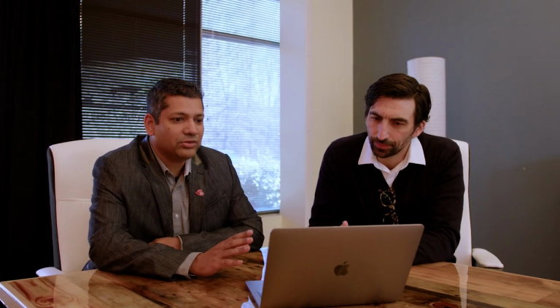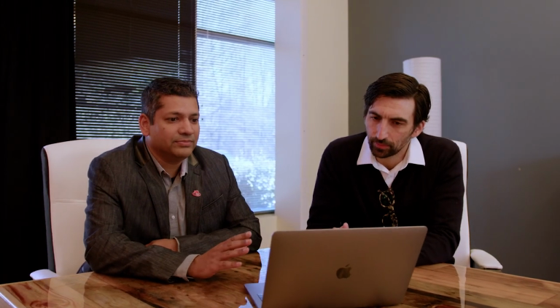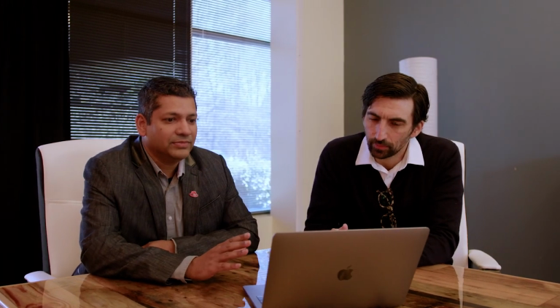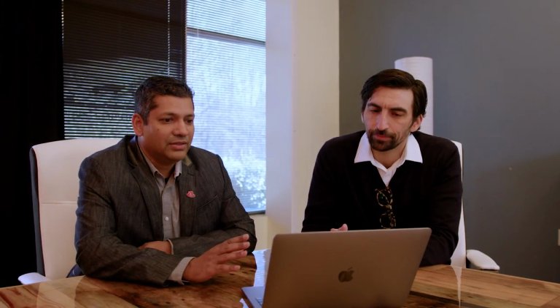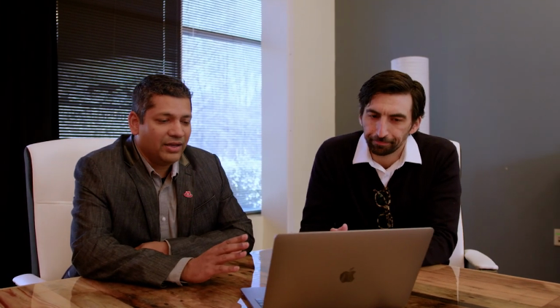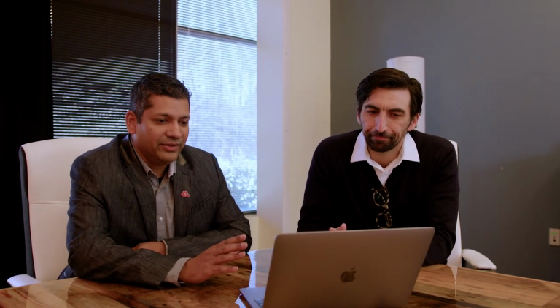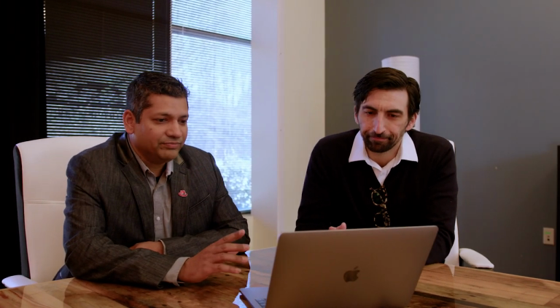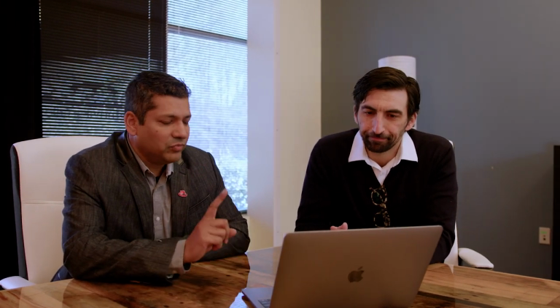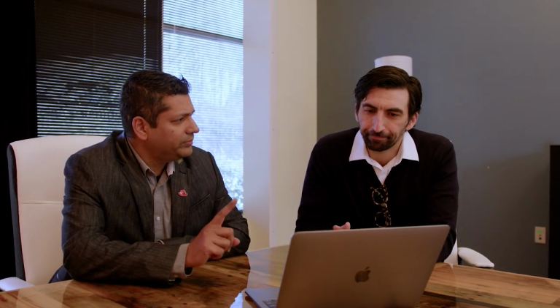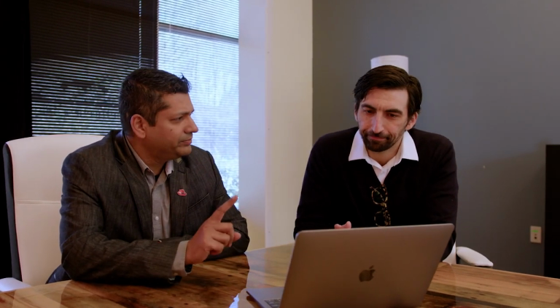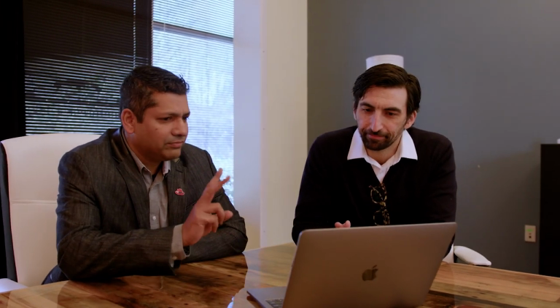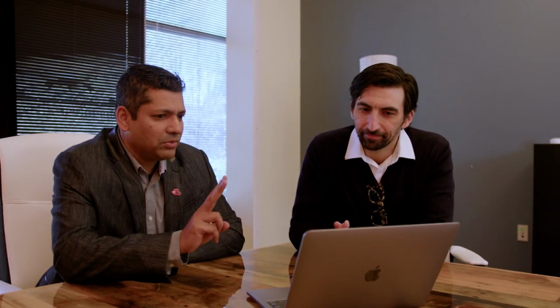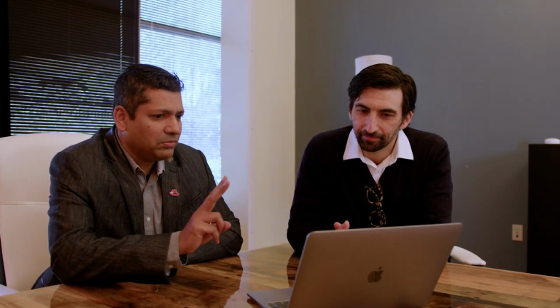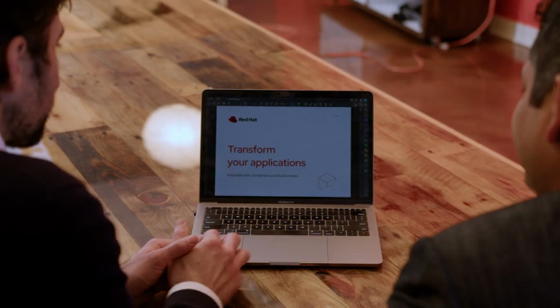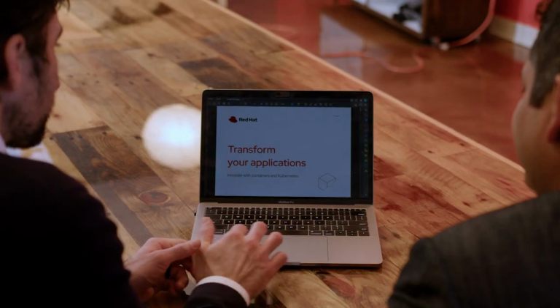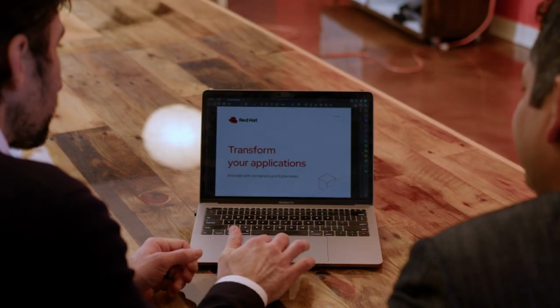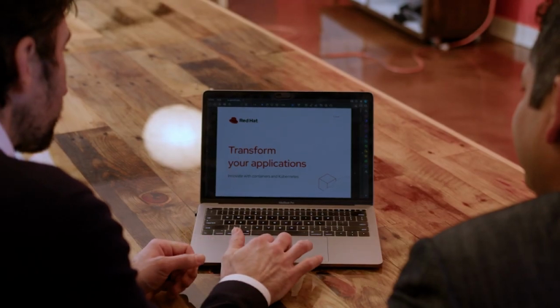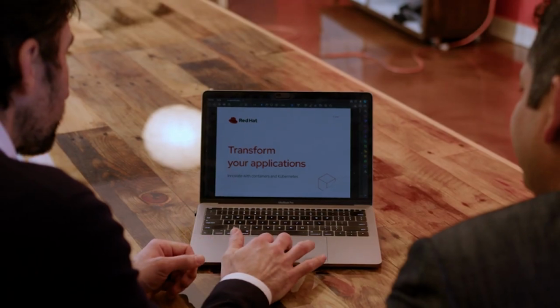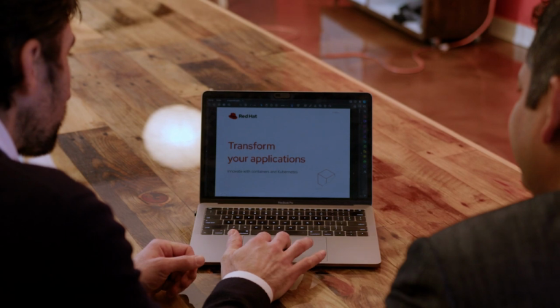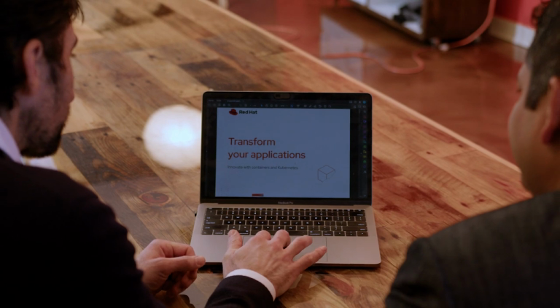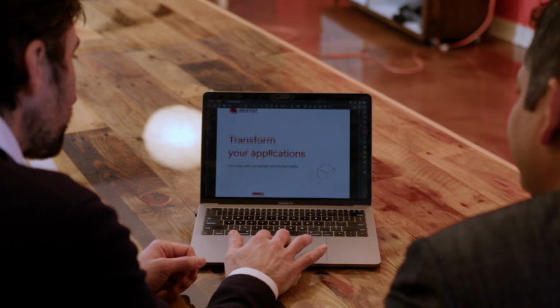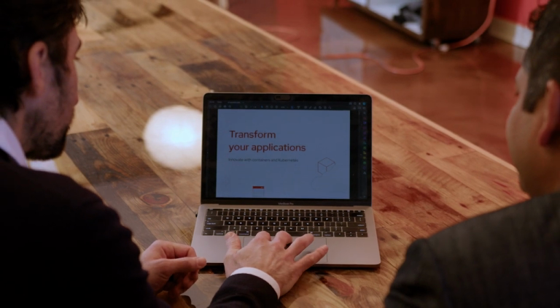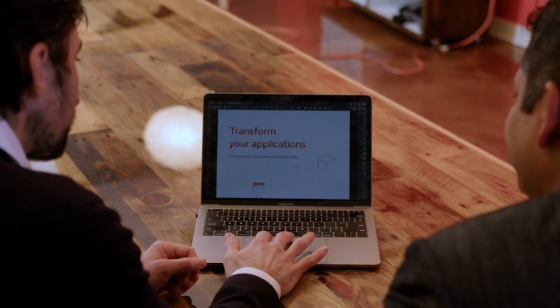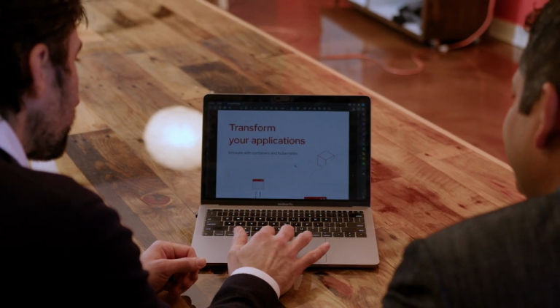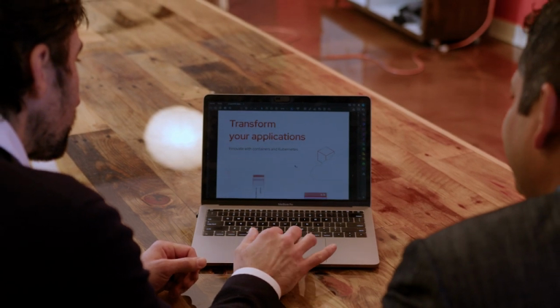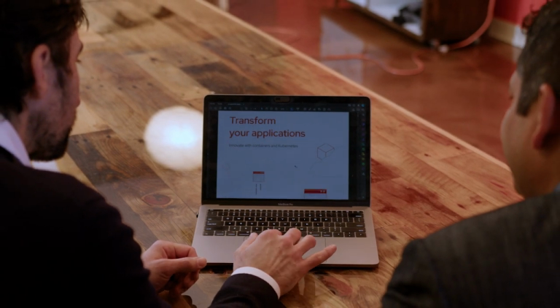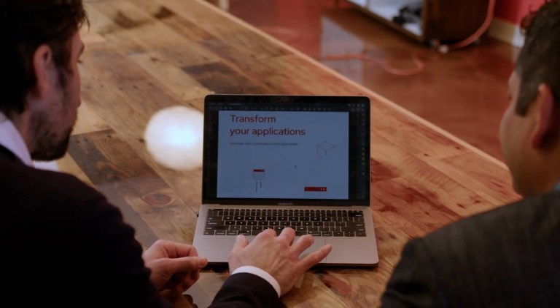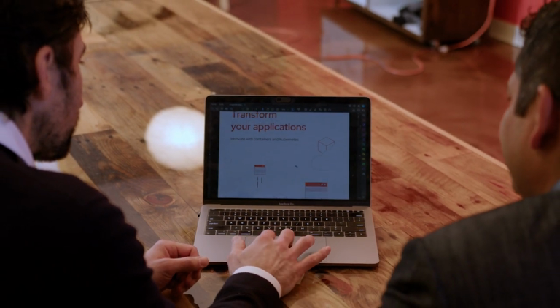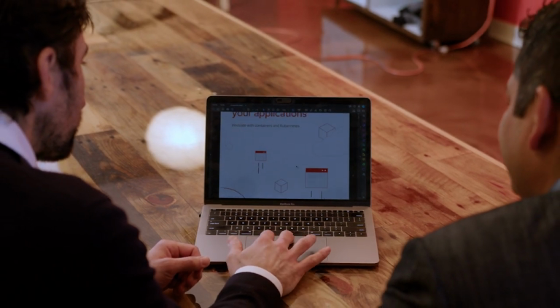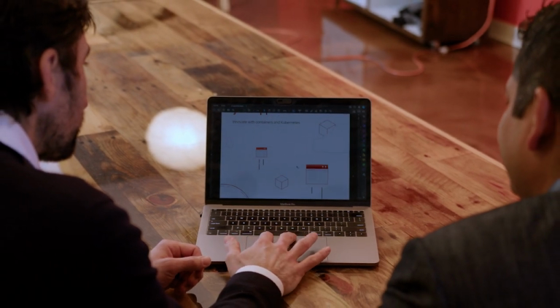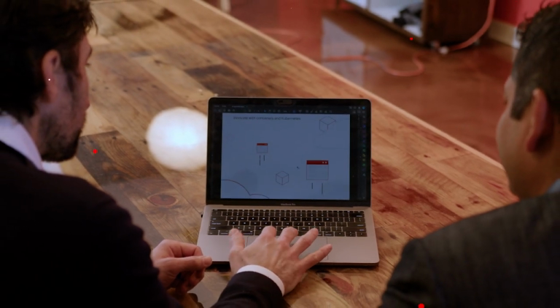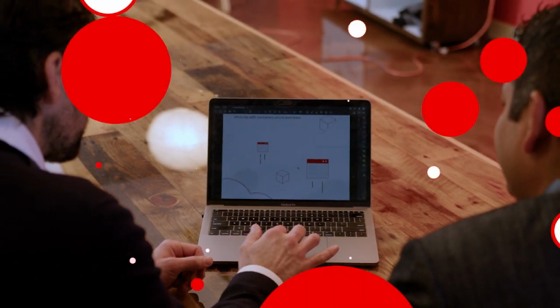So how do you get started? Our new ebook answers a lot of the key questions that you may have.